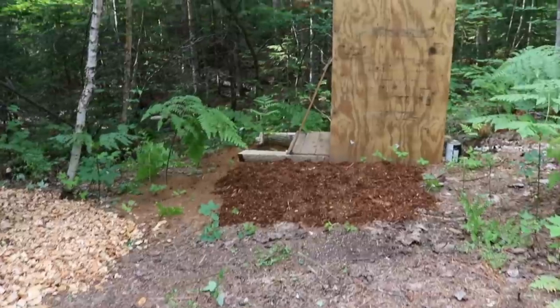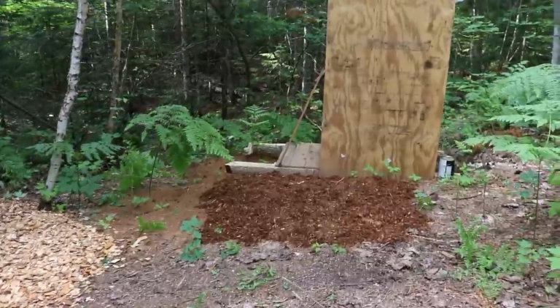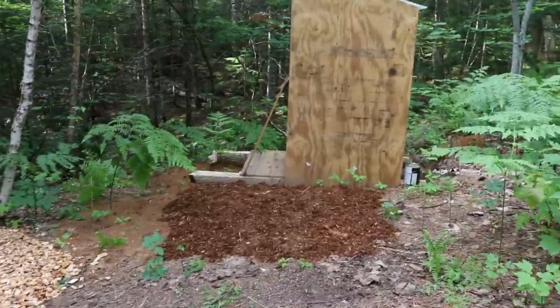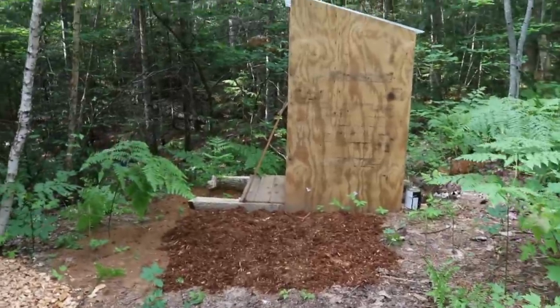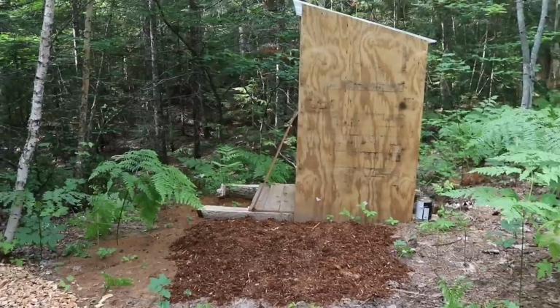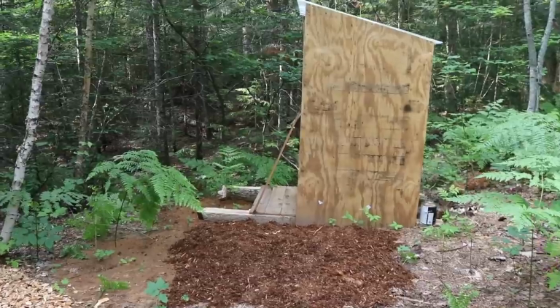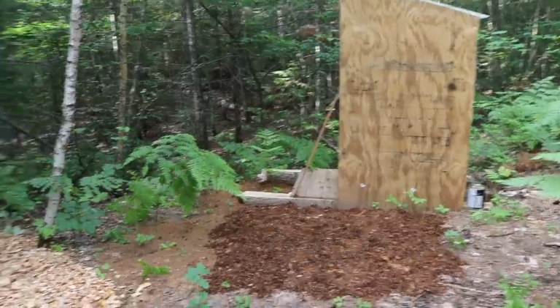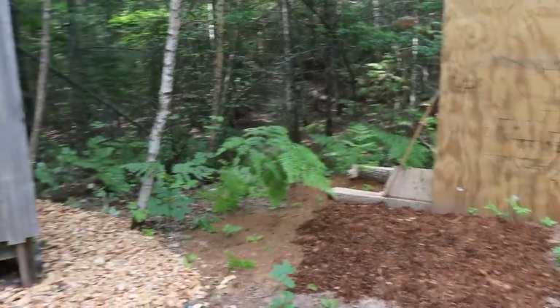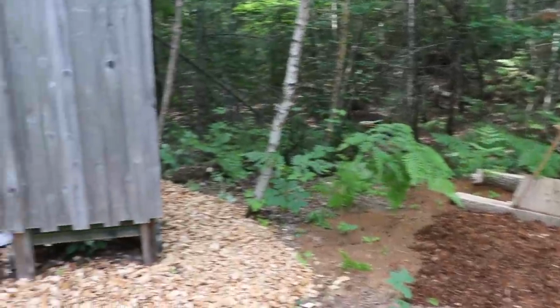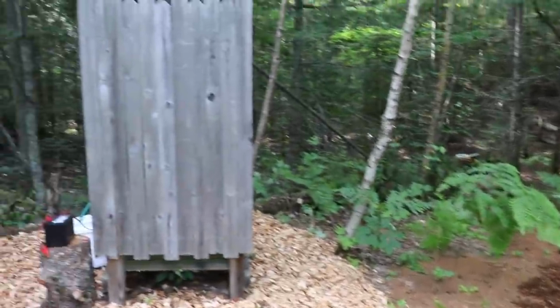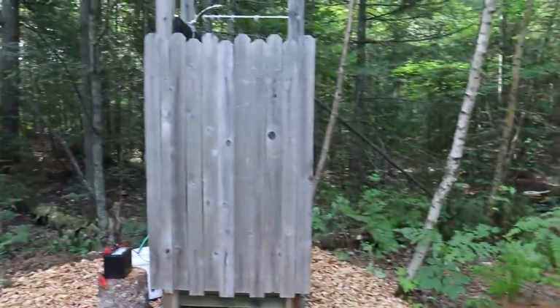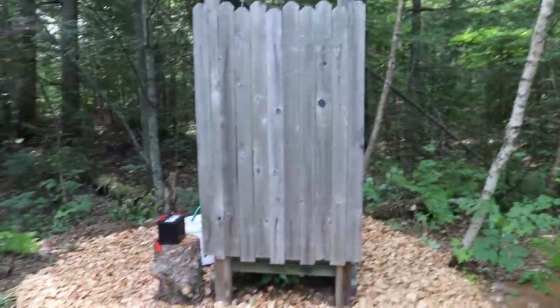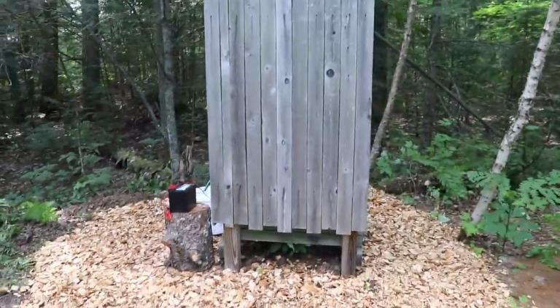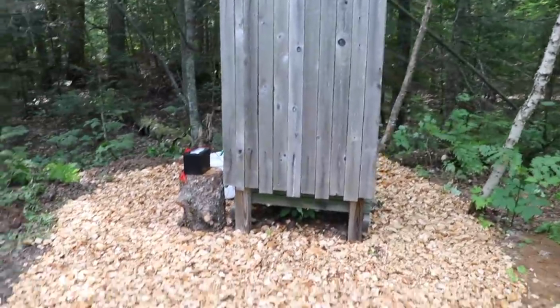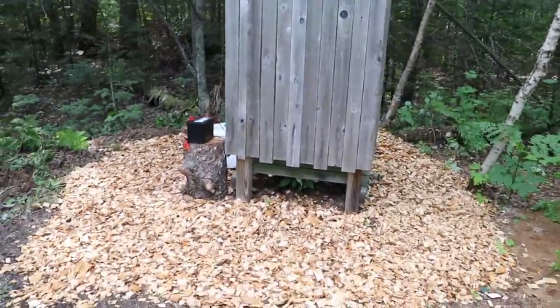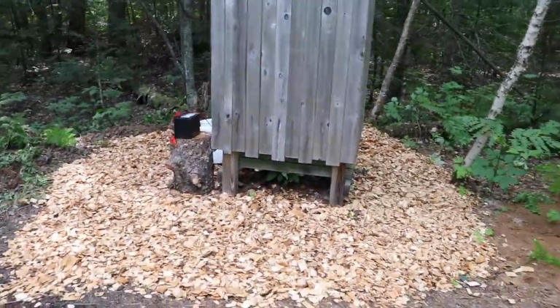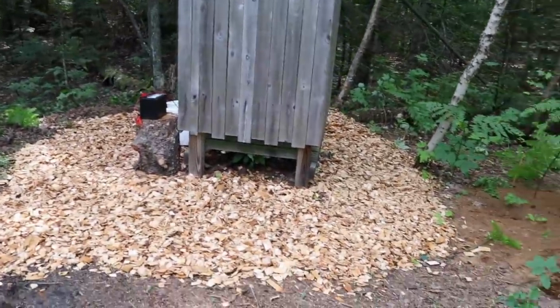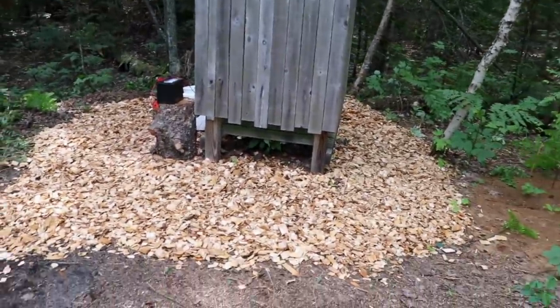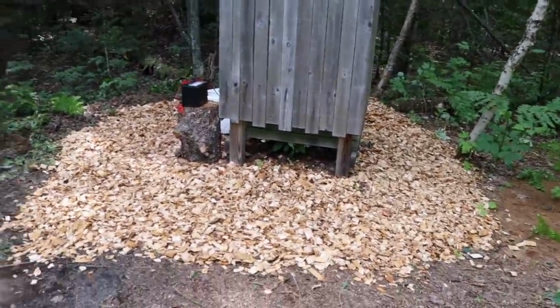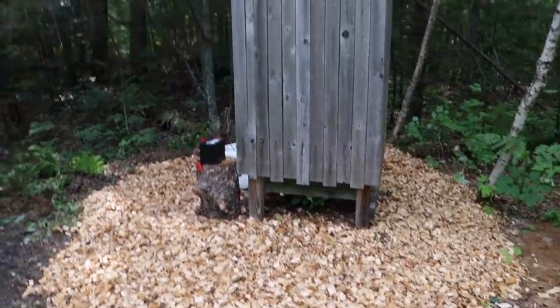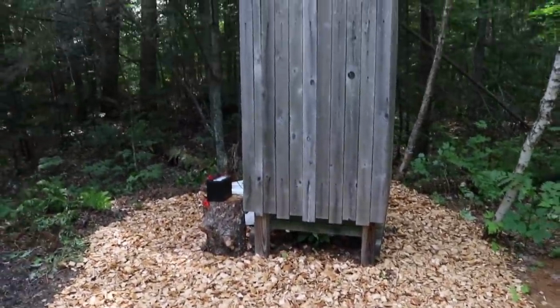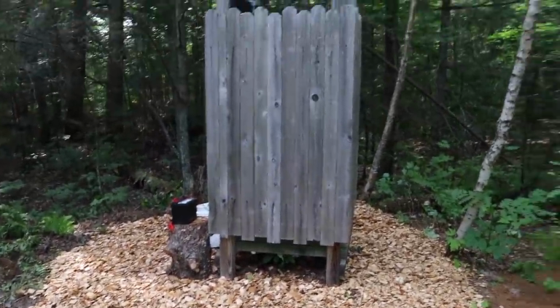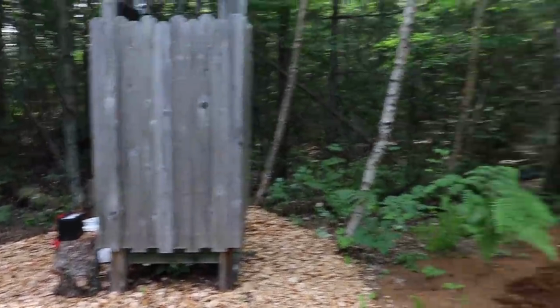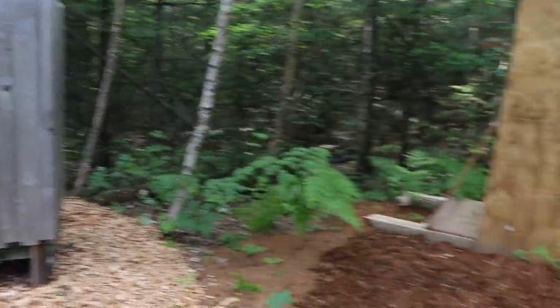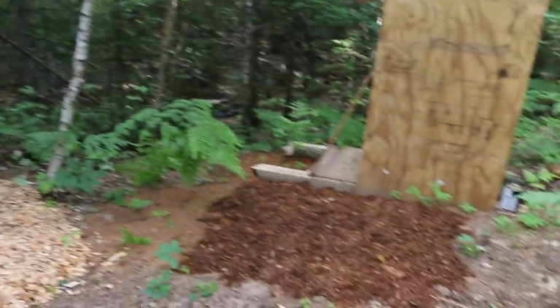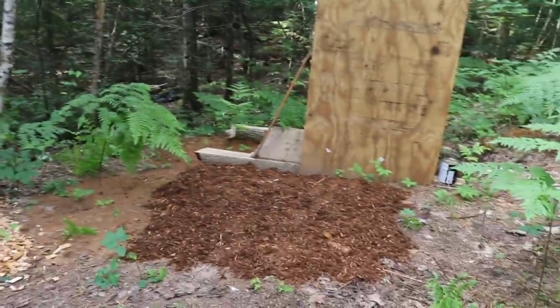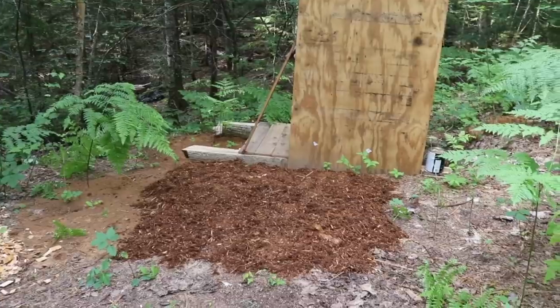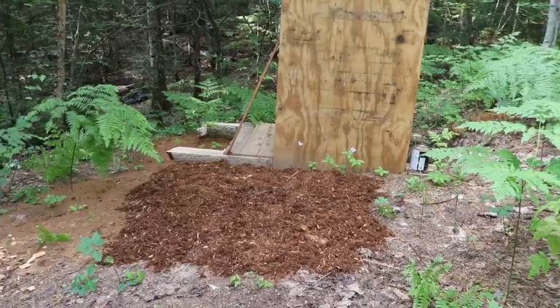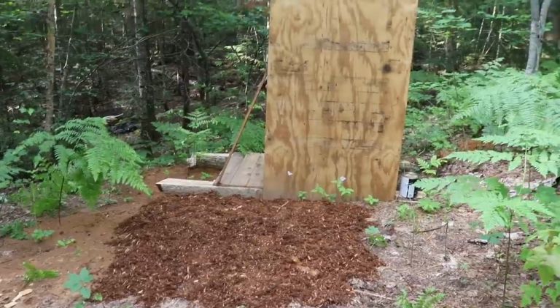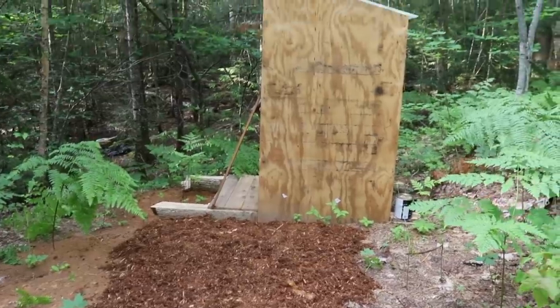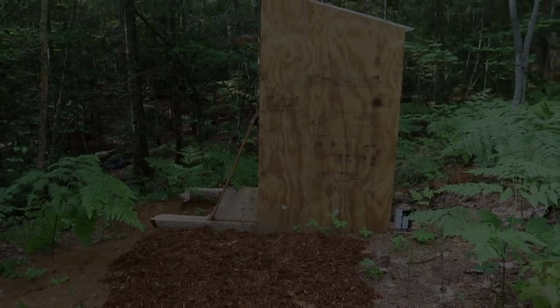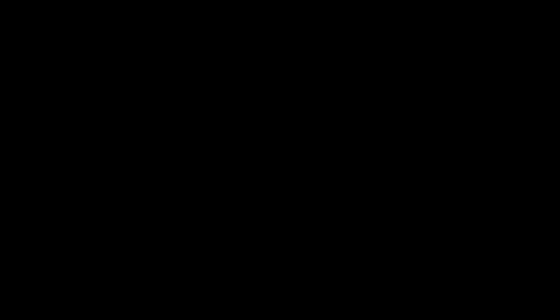So we have our formal bathroom area over here — the shower and the outhouse. Nice.